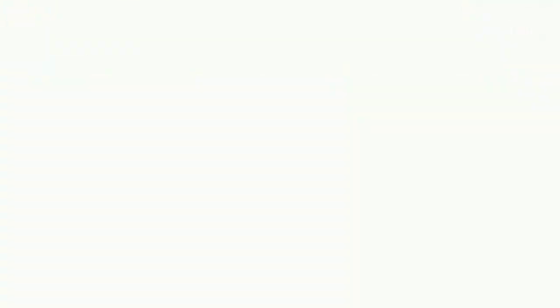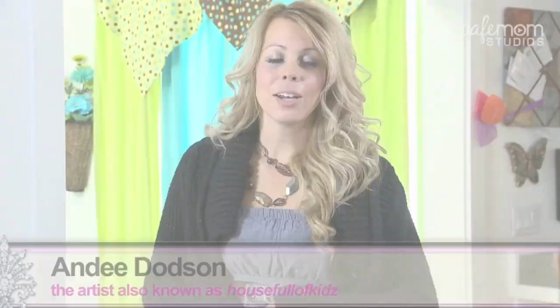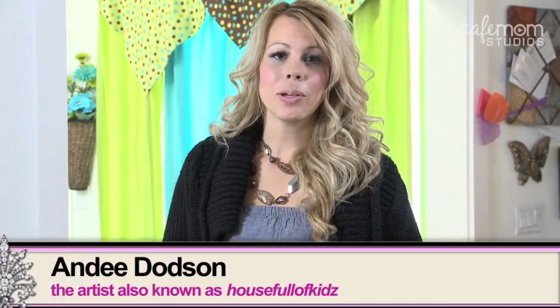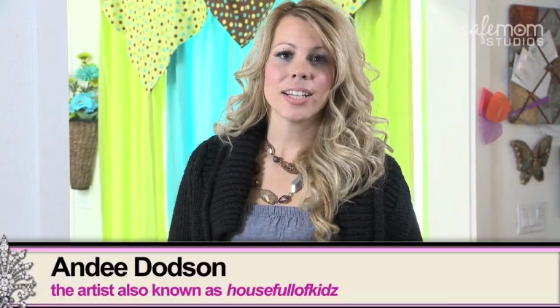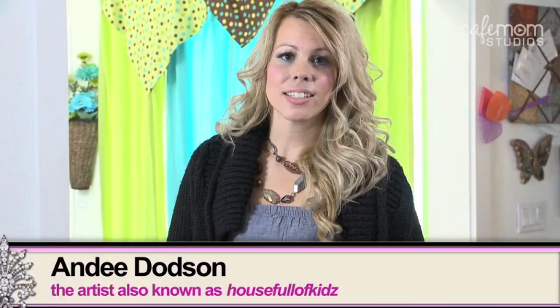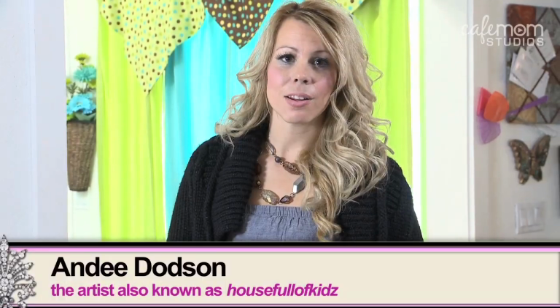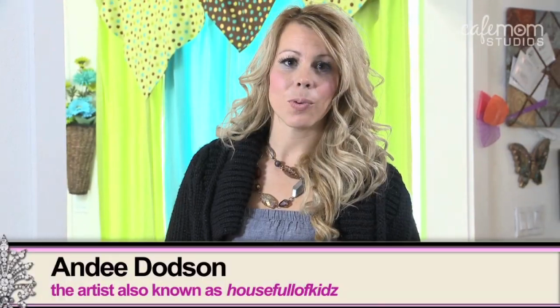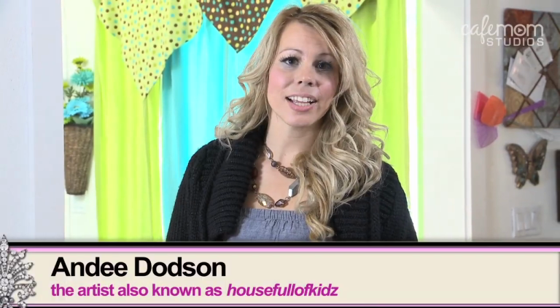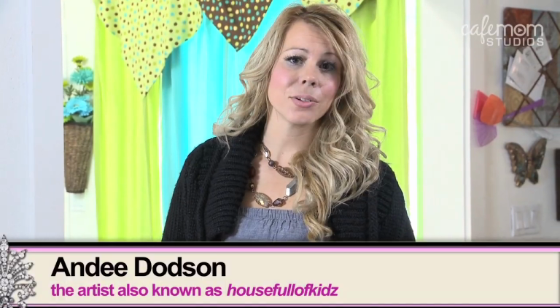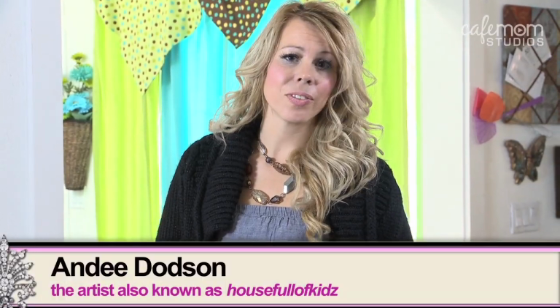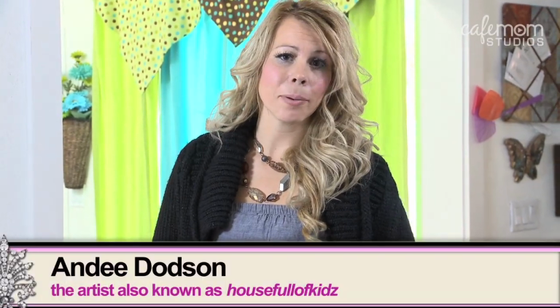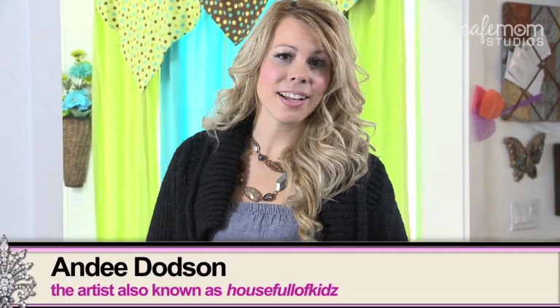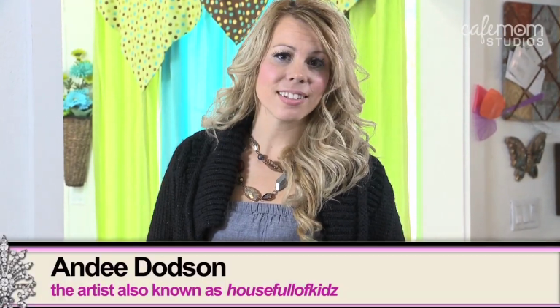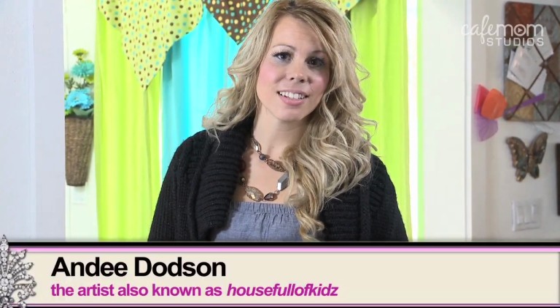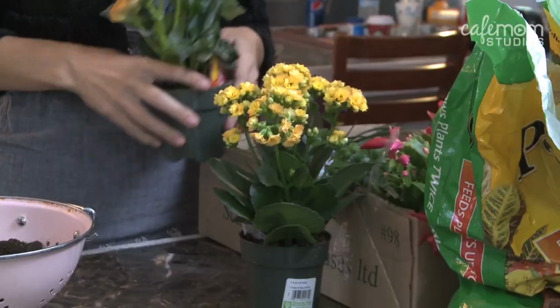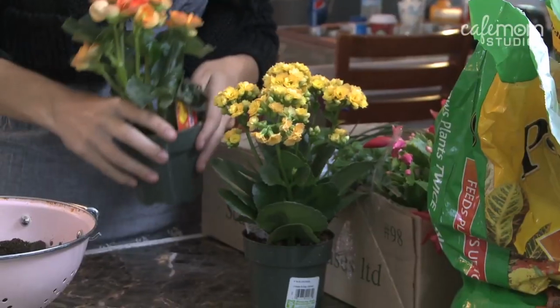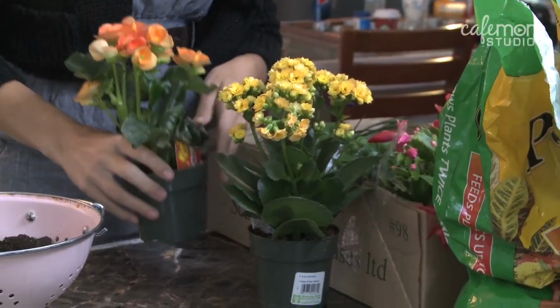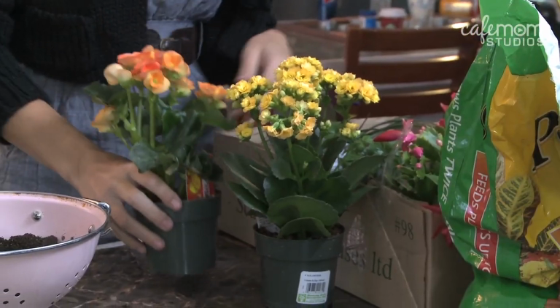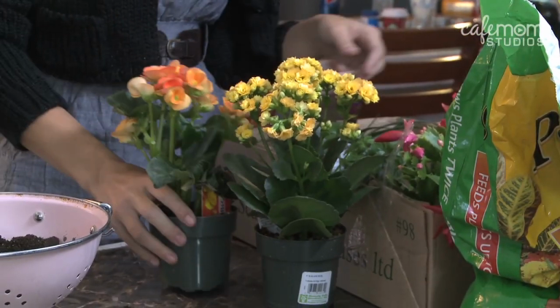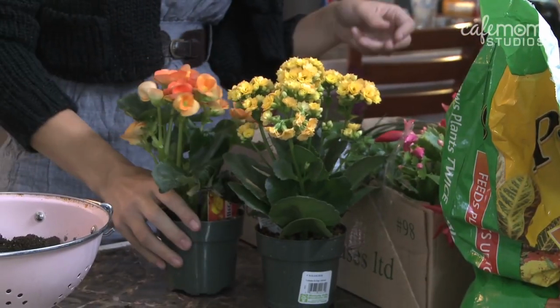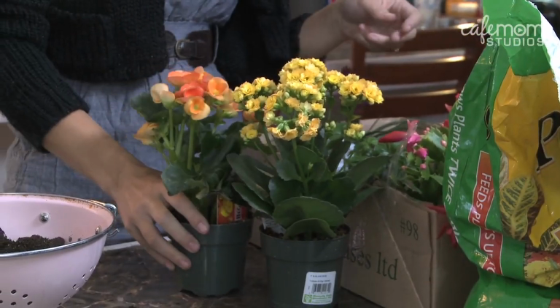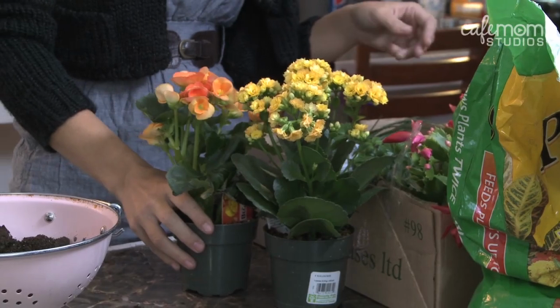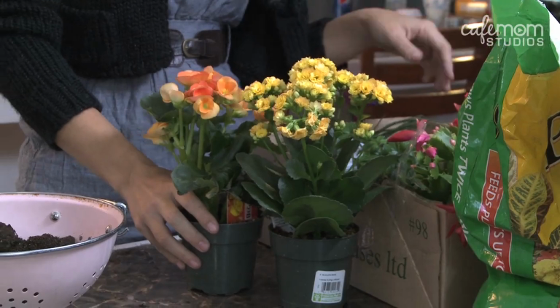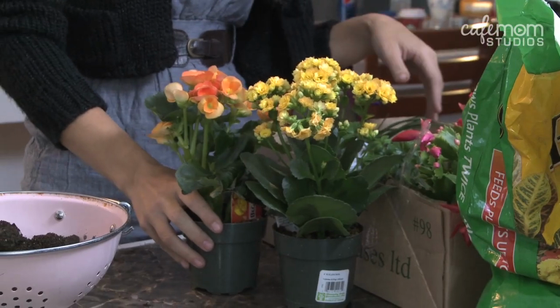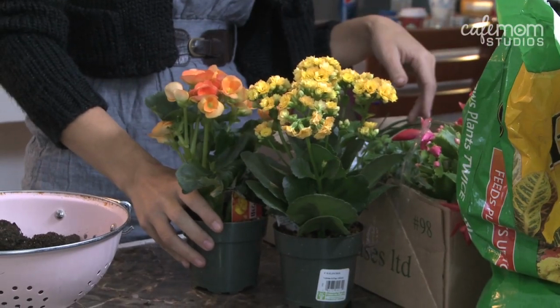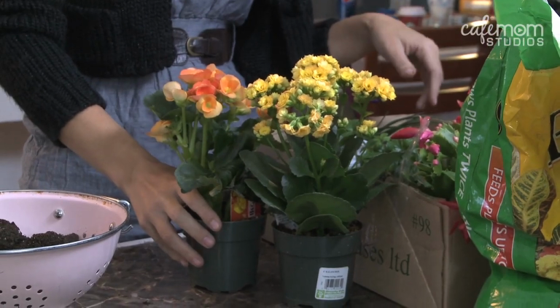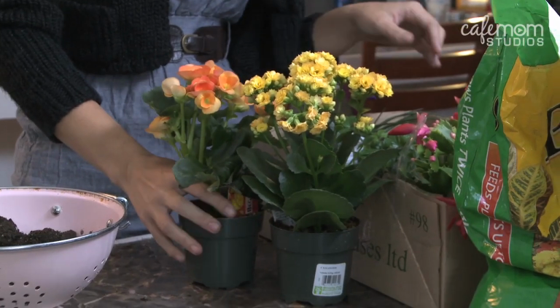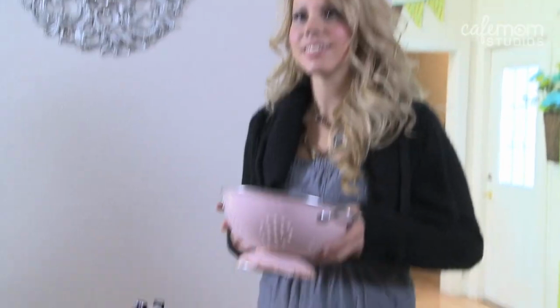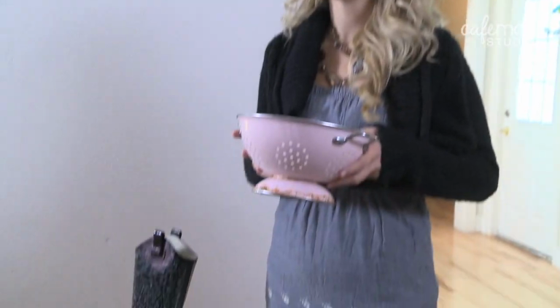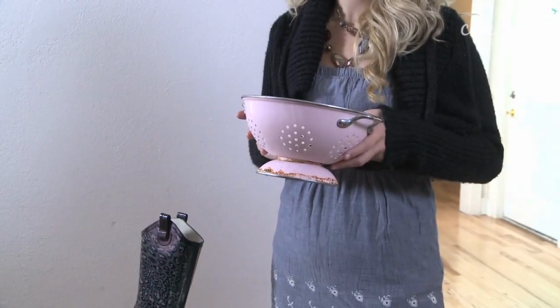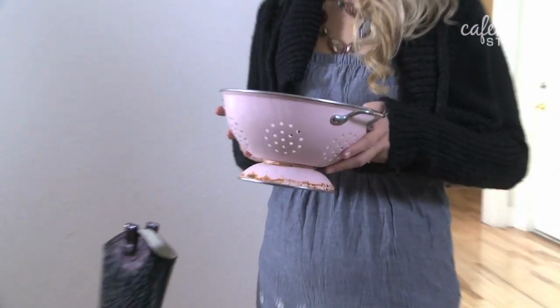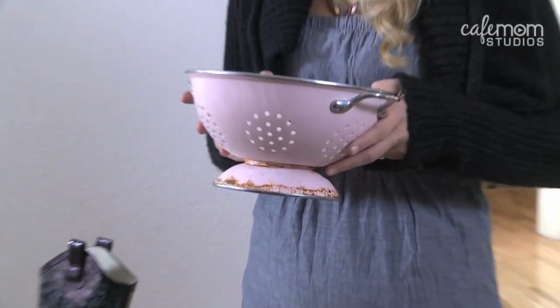I had a request on what I could do with flower pots. Flower pots are boring, so I'm going to show you how to plant flowers in other things.